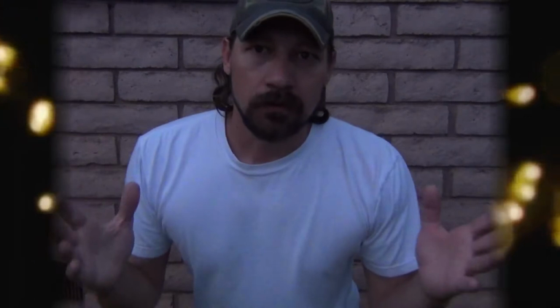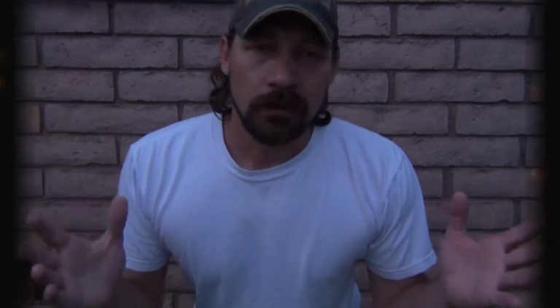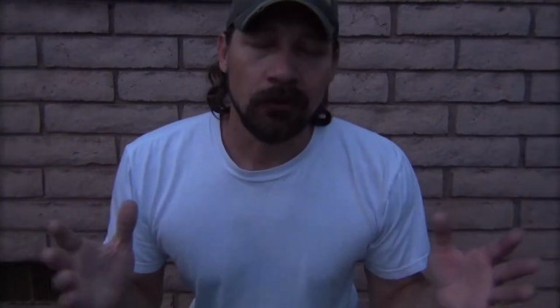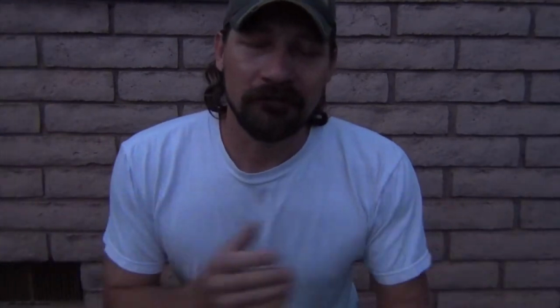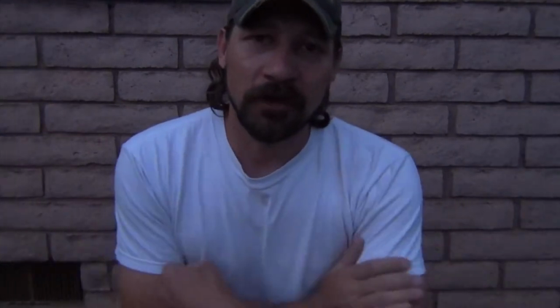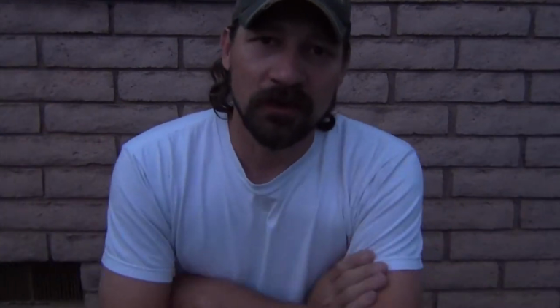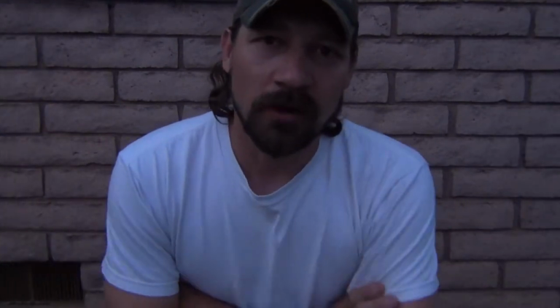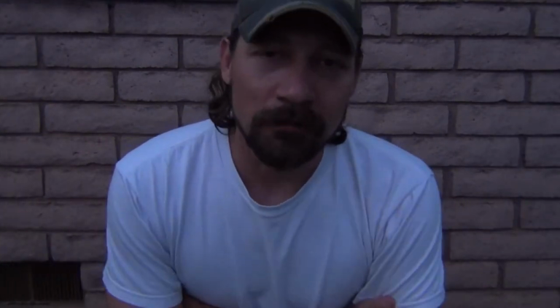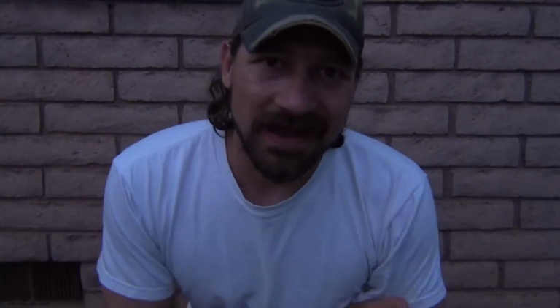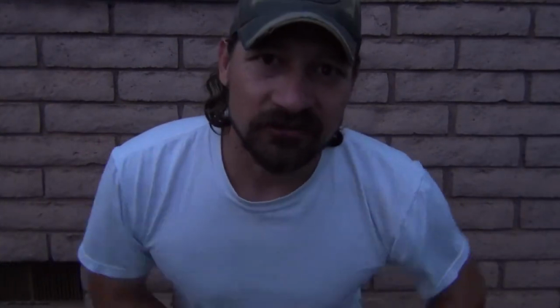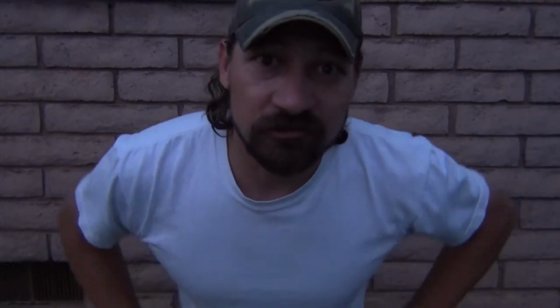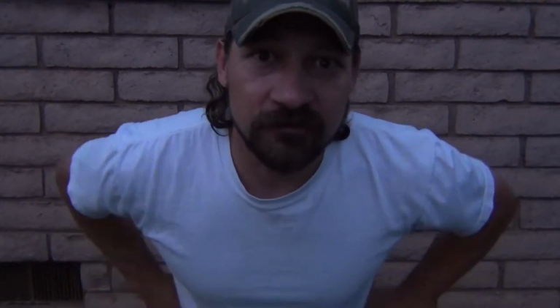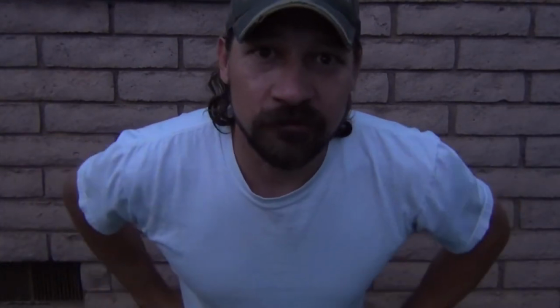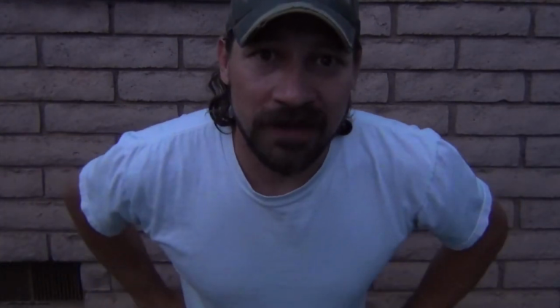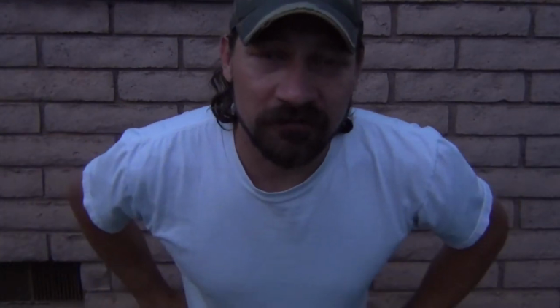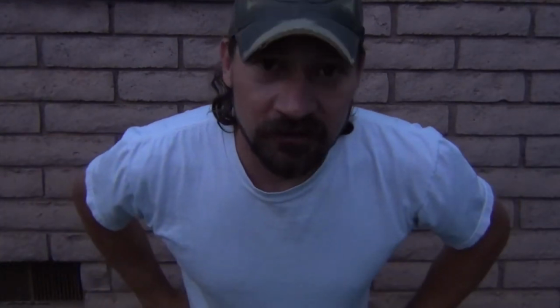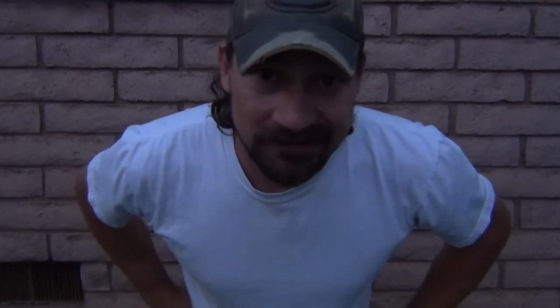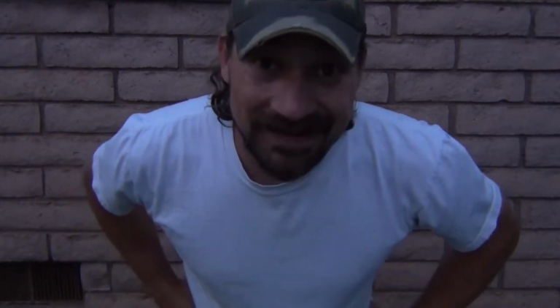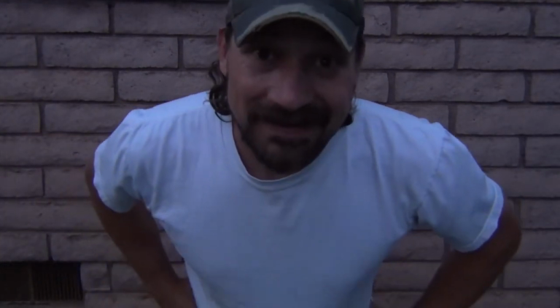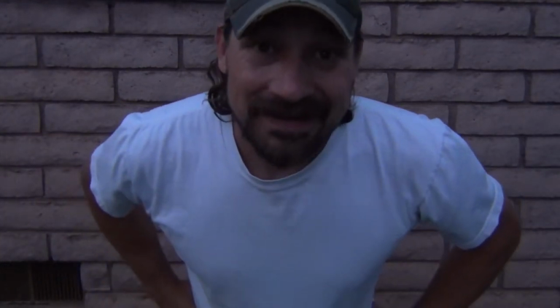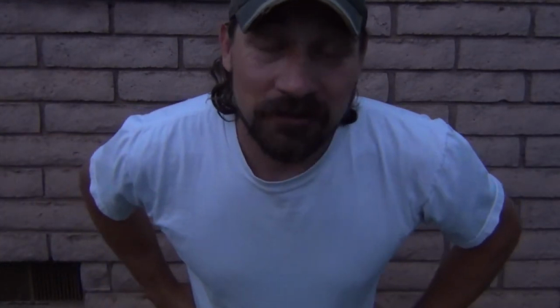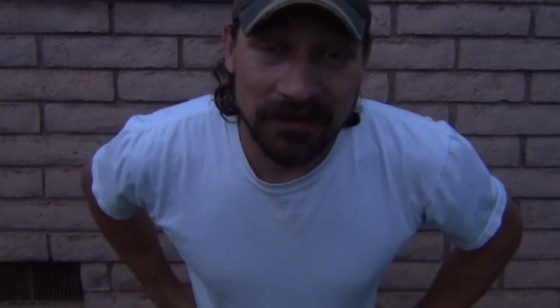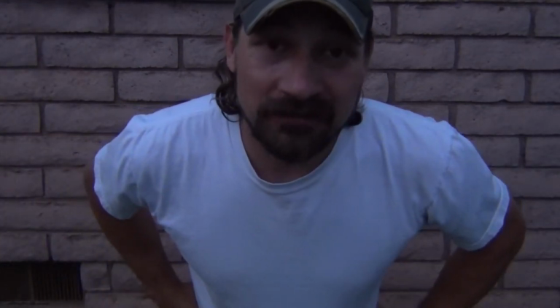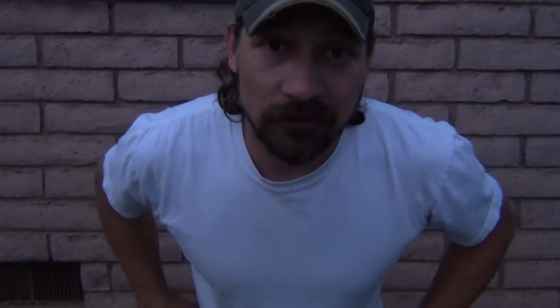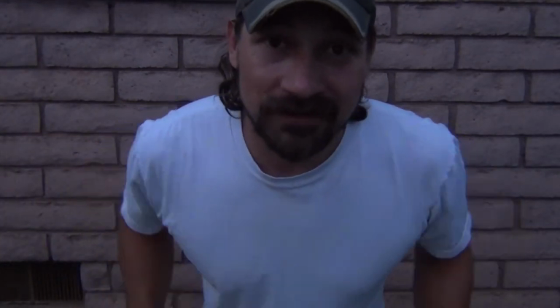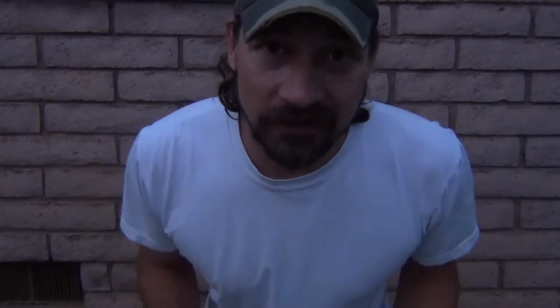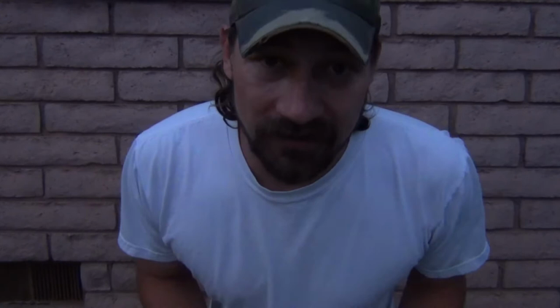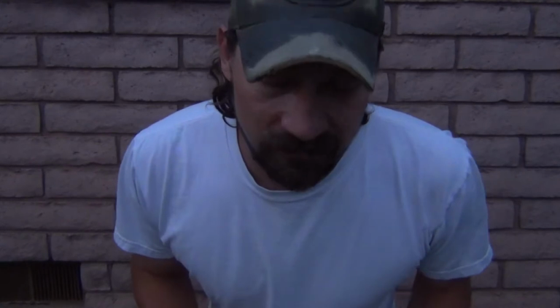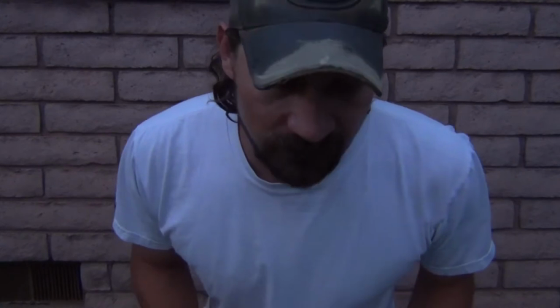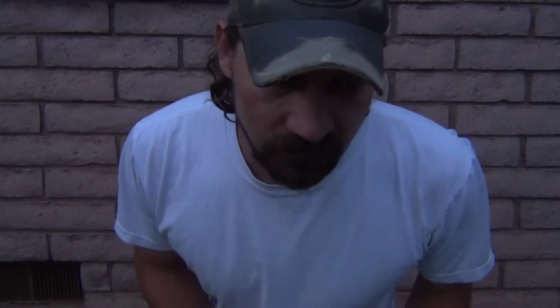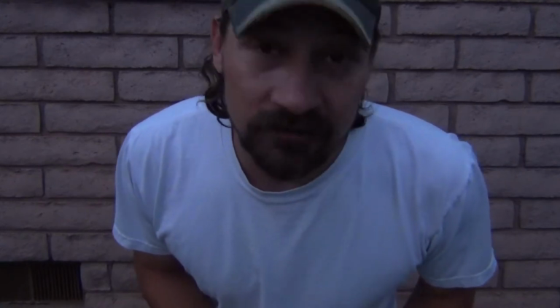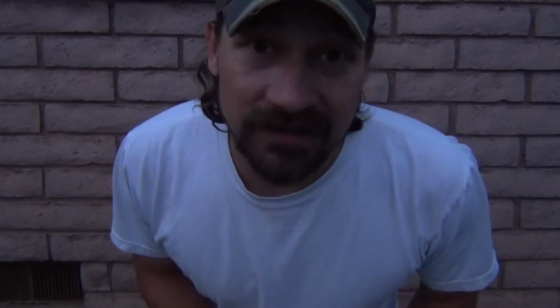Hello everybody, welcome back. Jiu Jitsu 2000 here today. I'm coming at you with an interesting video today.